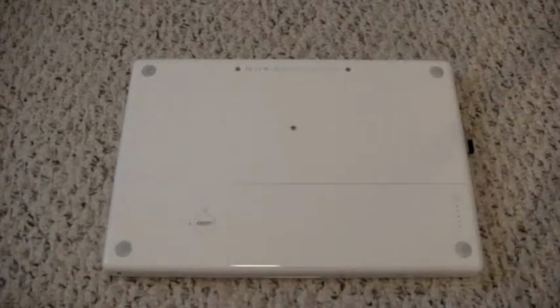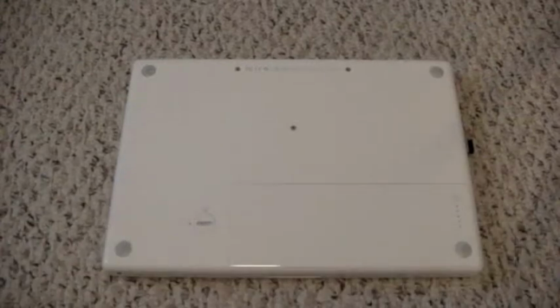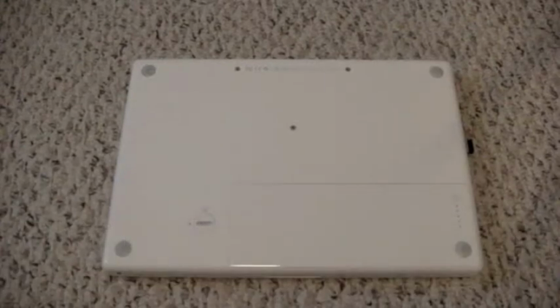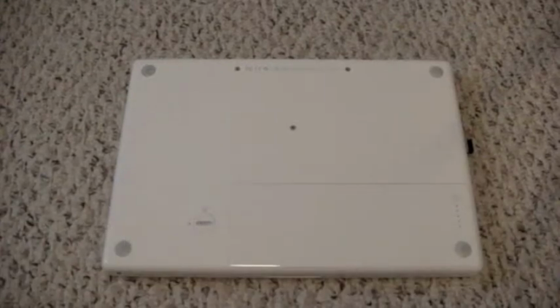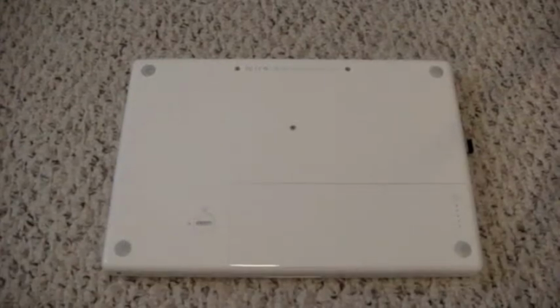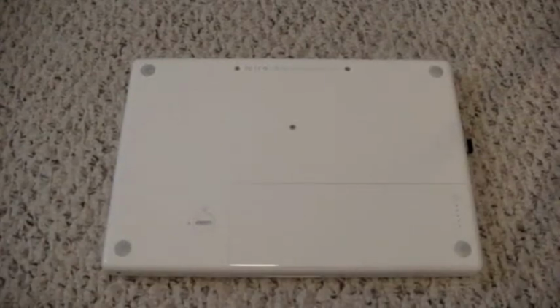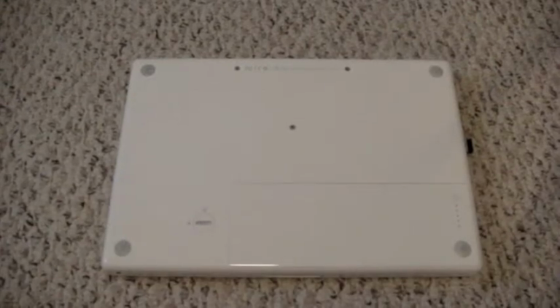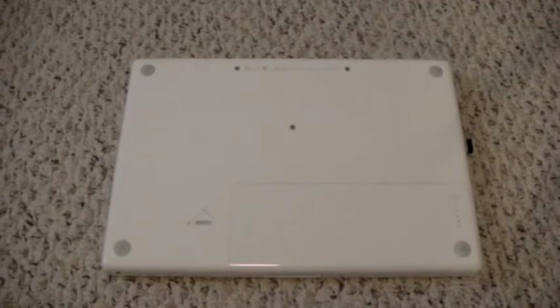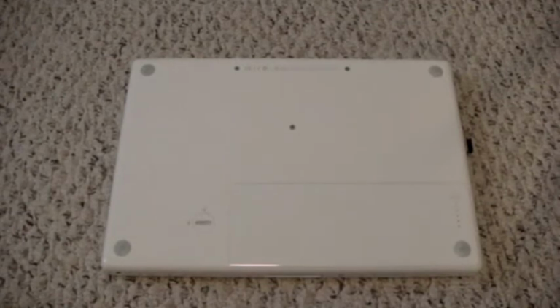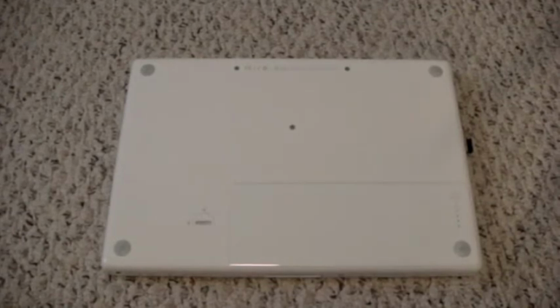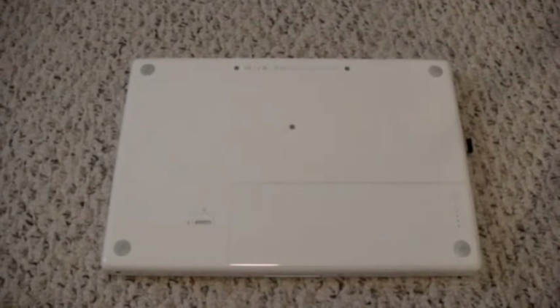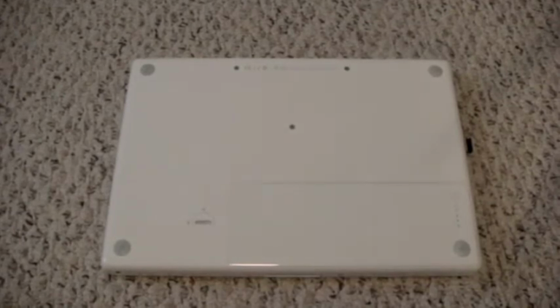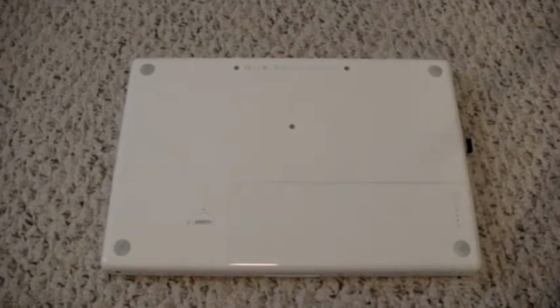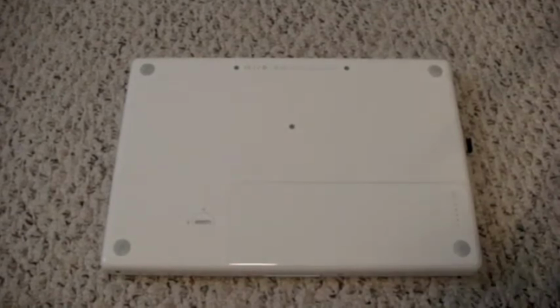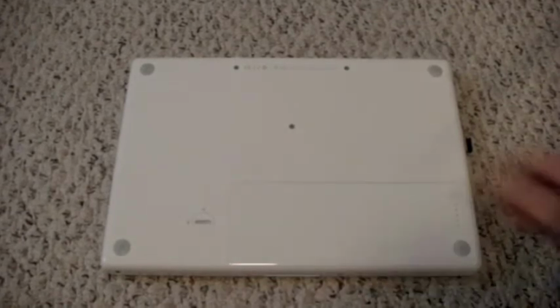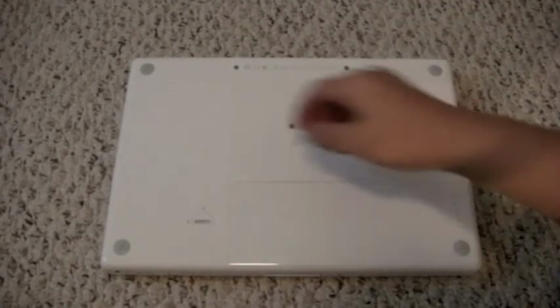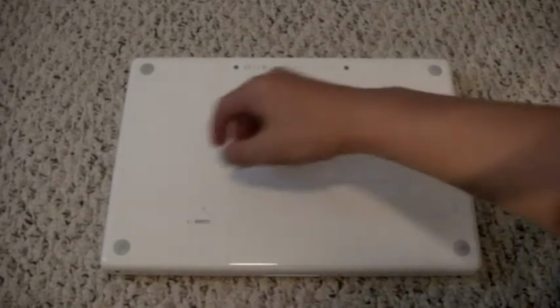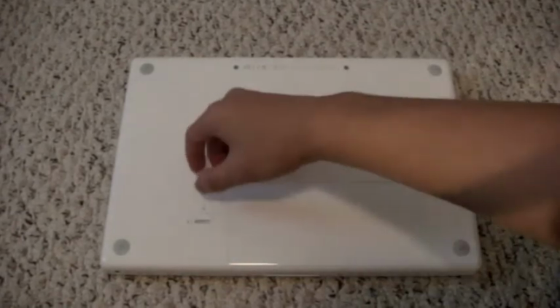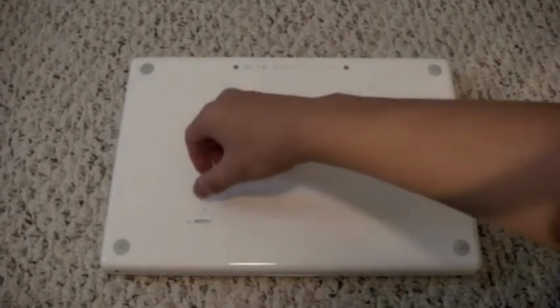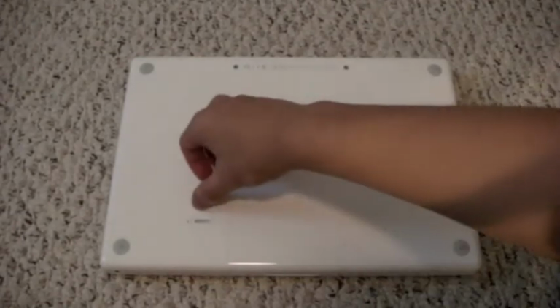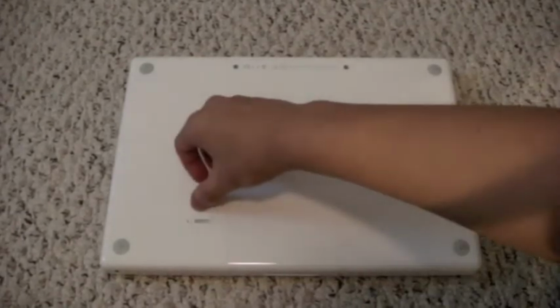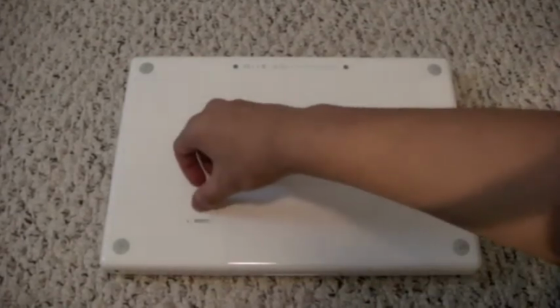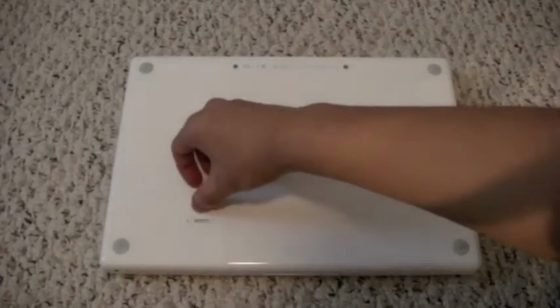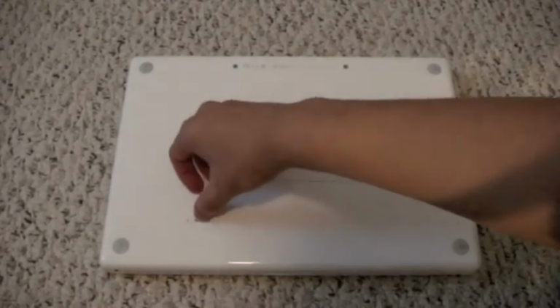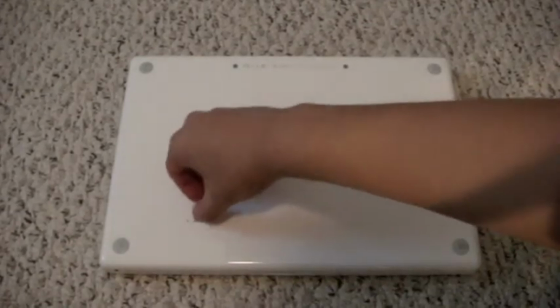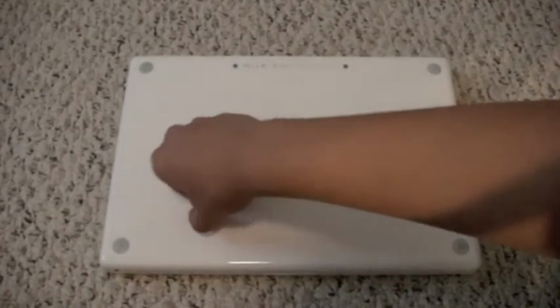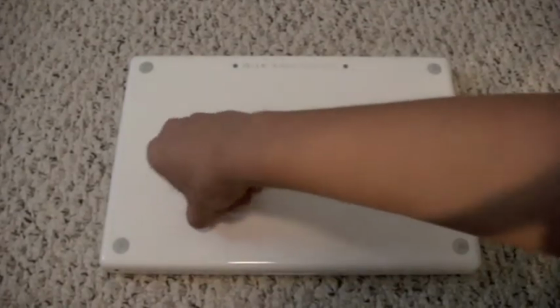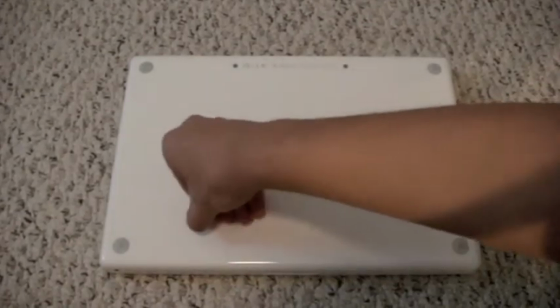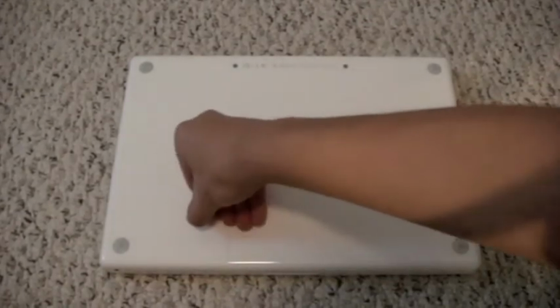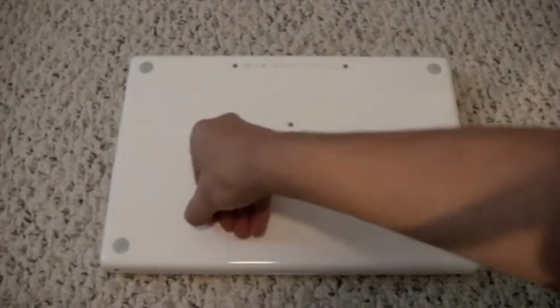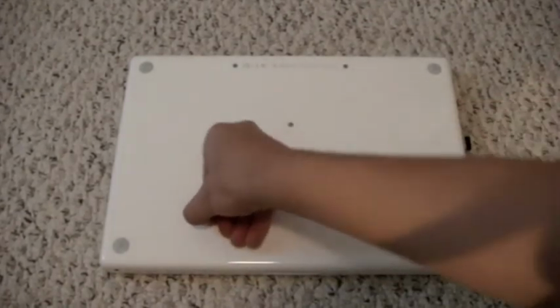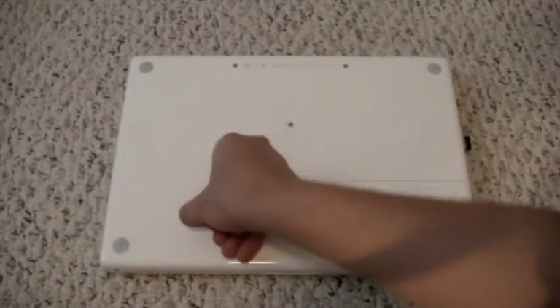Hey guys, I'm upgrading my hard drive today on my MacBook. First, let's remove the battery.